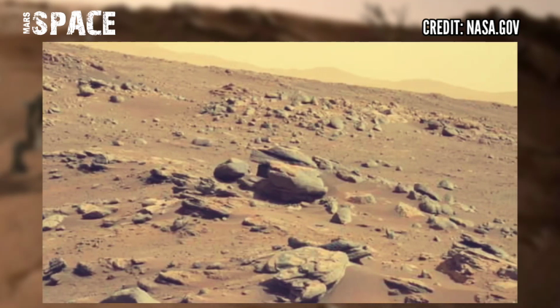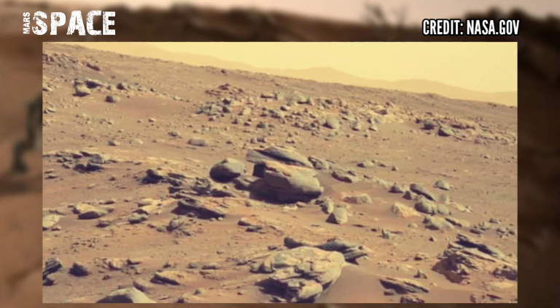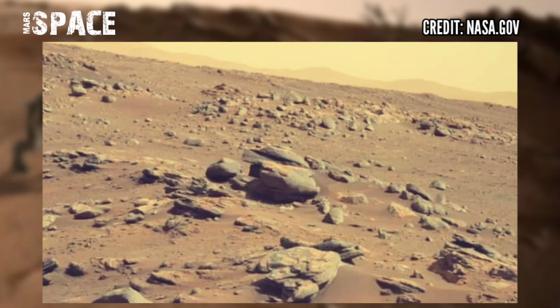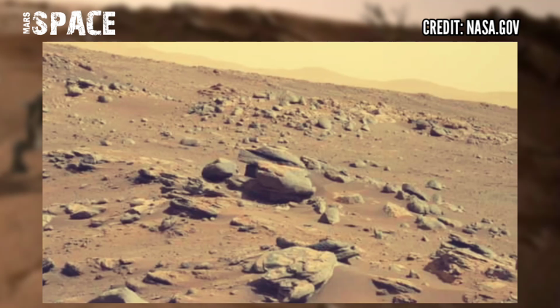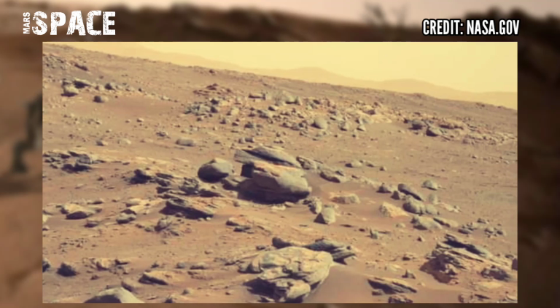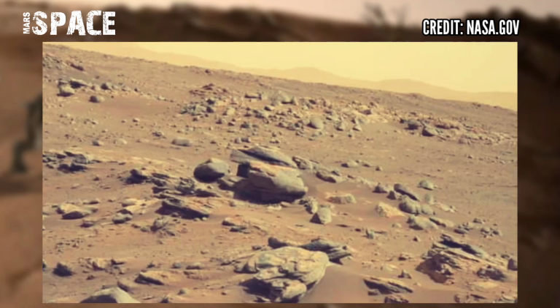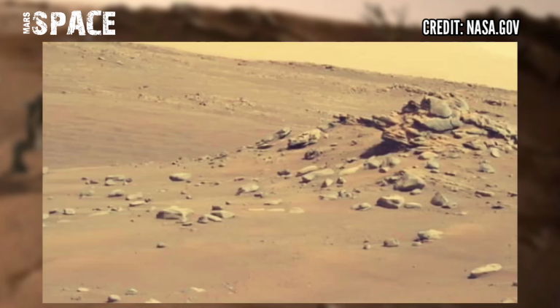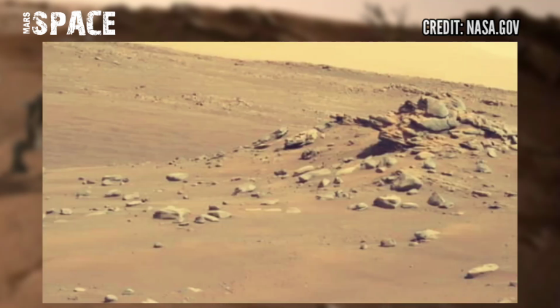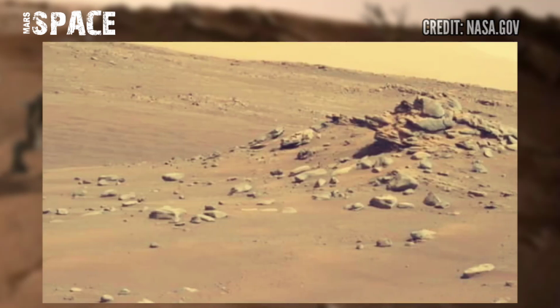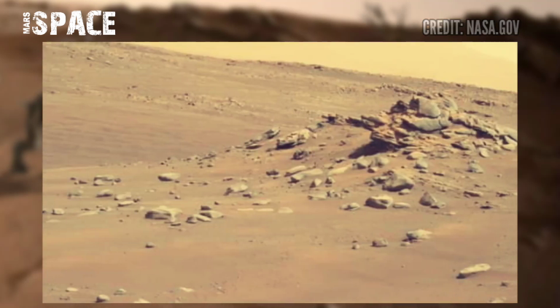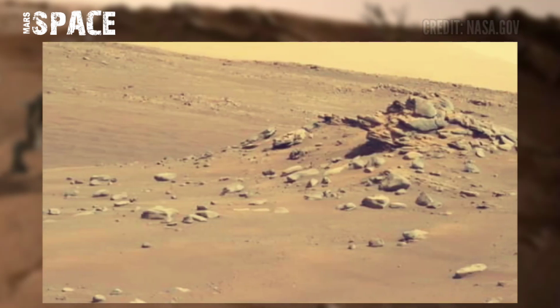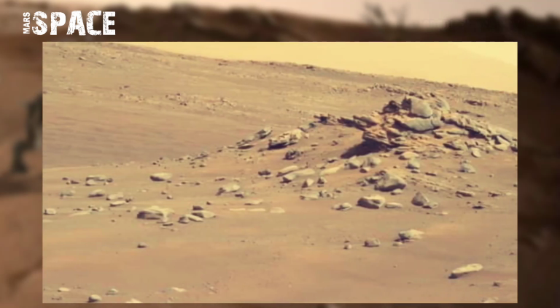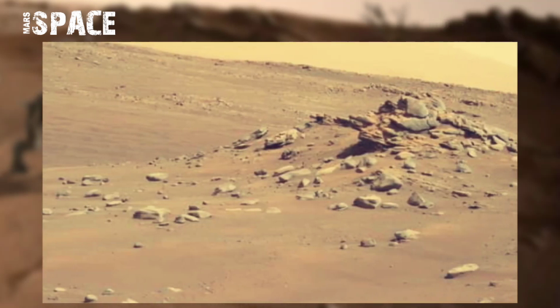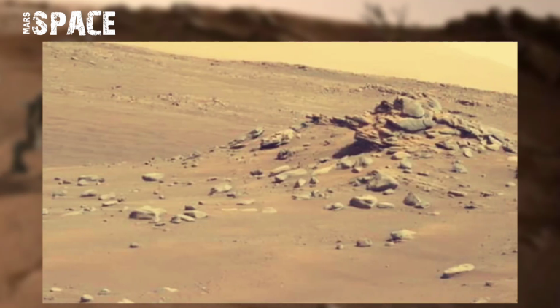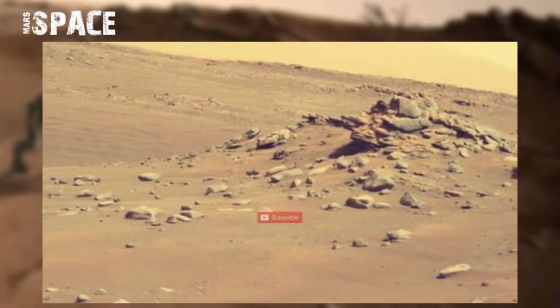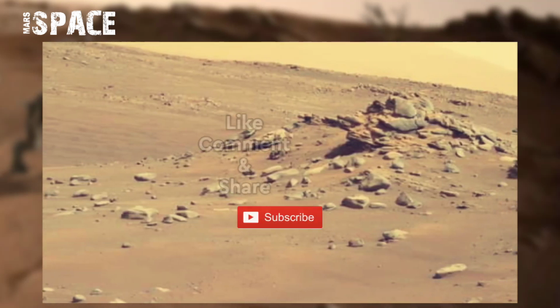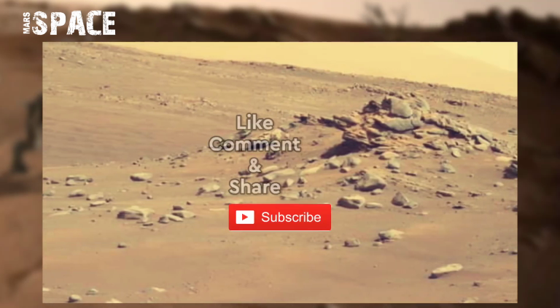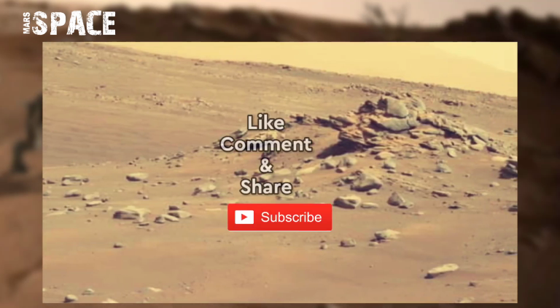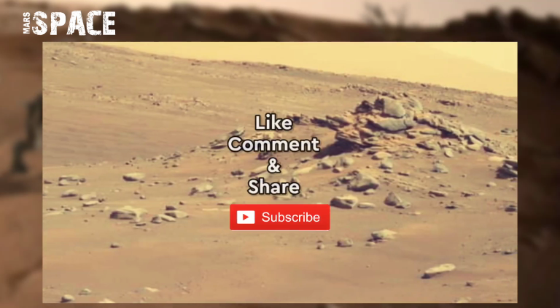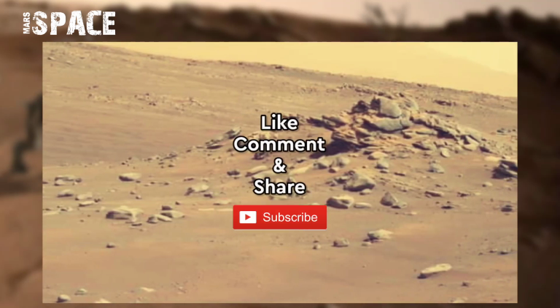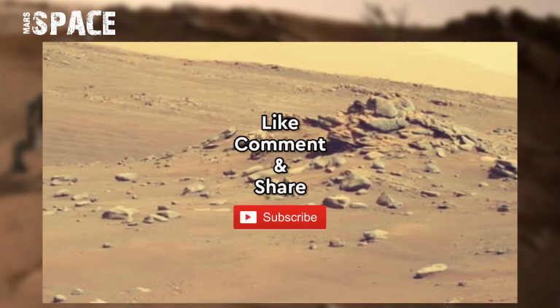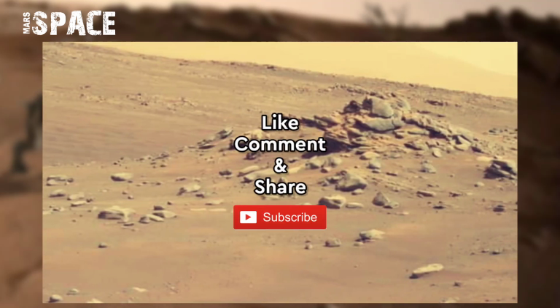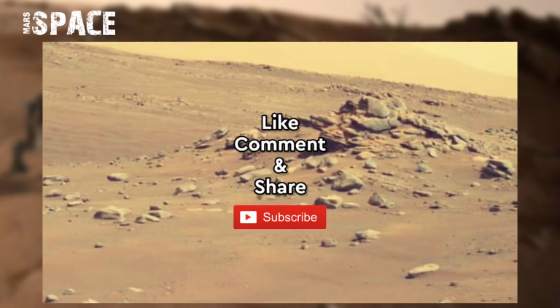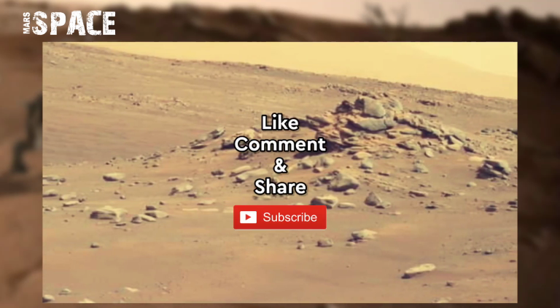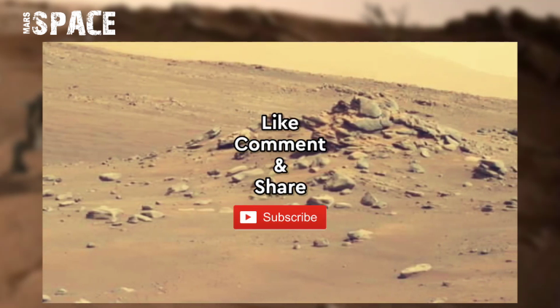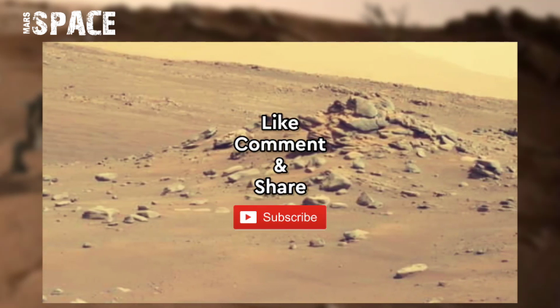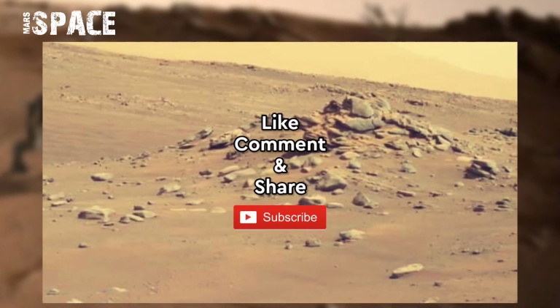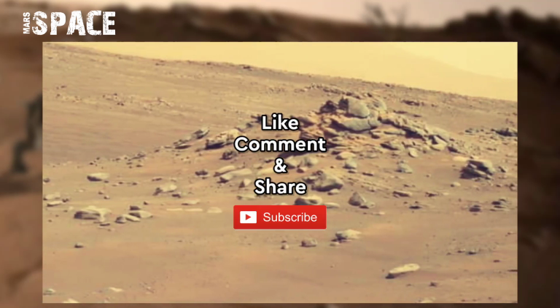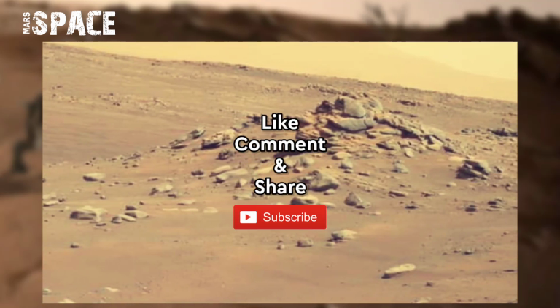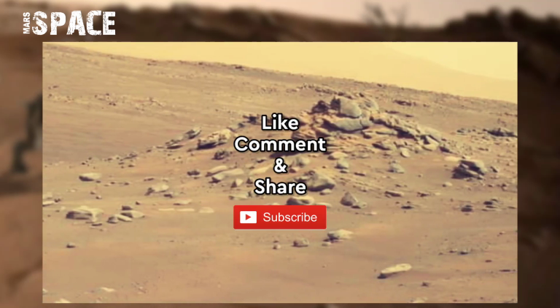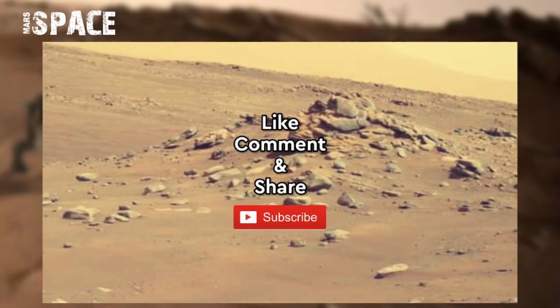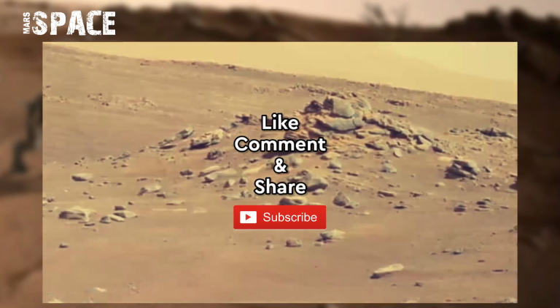Like the video, share the video with your best friends, stay connected with us. Thanks for watching.